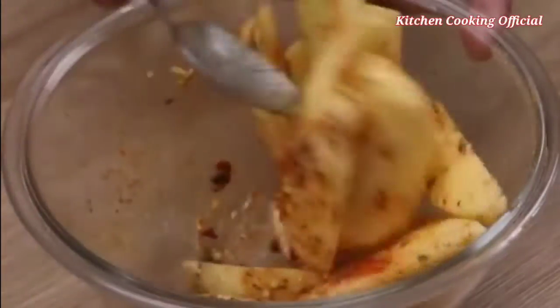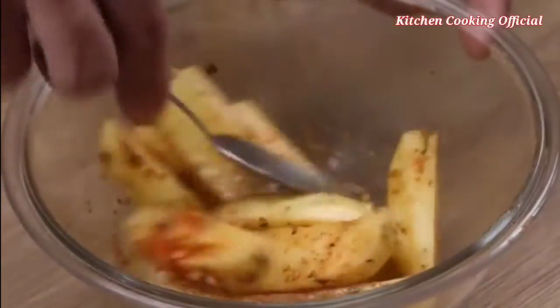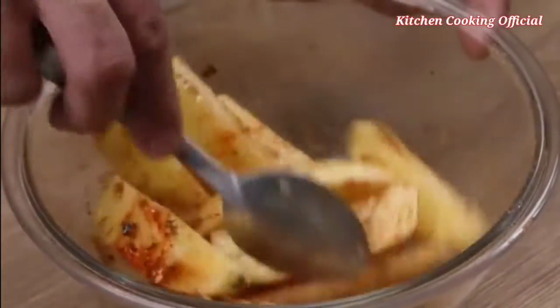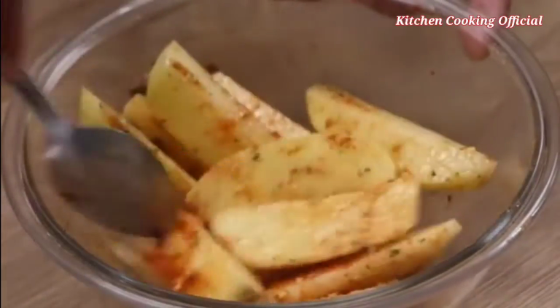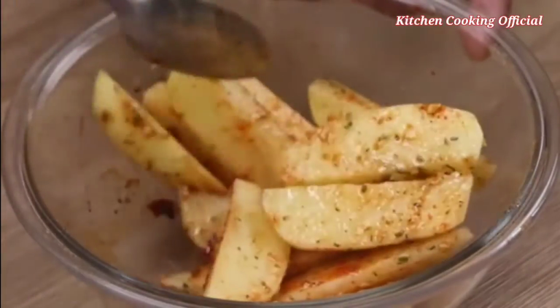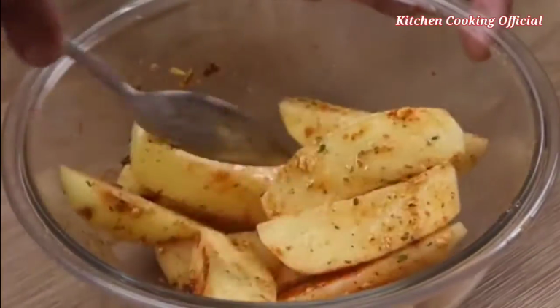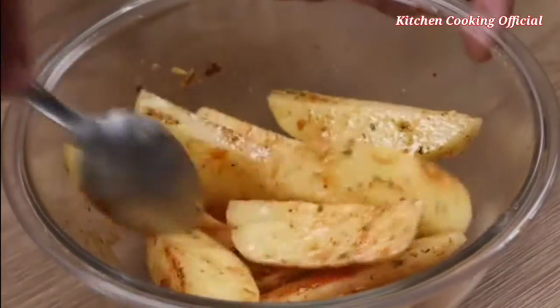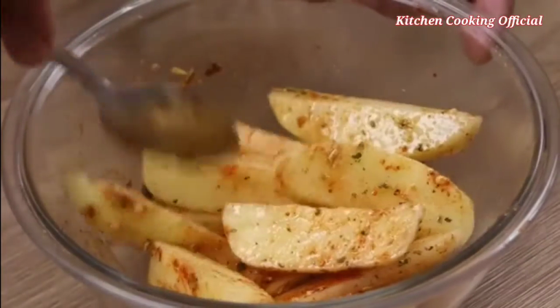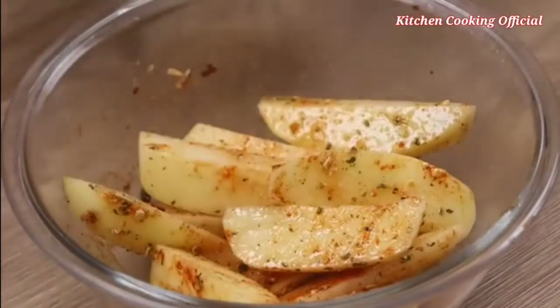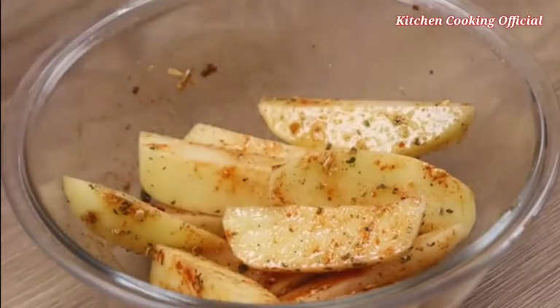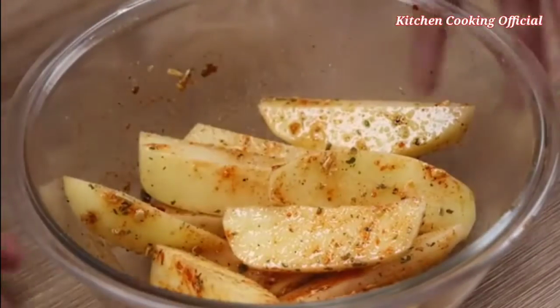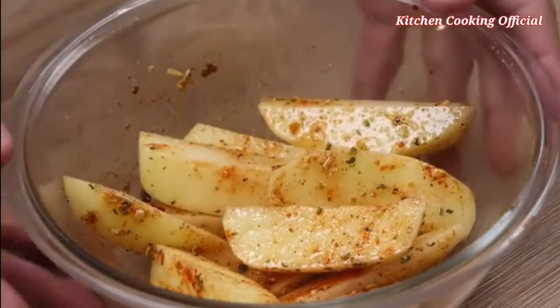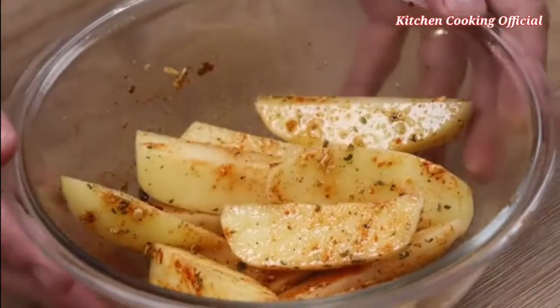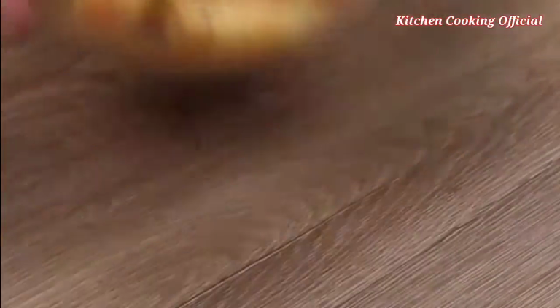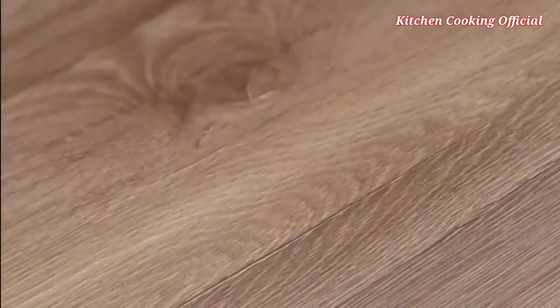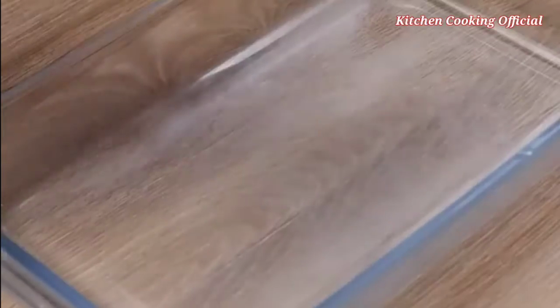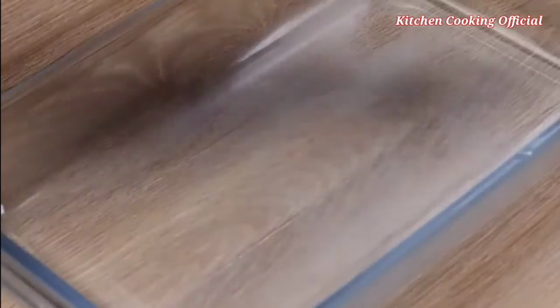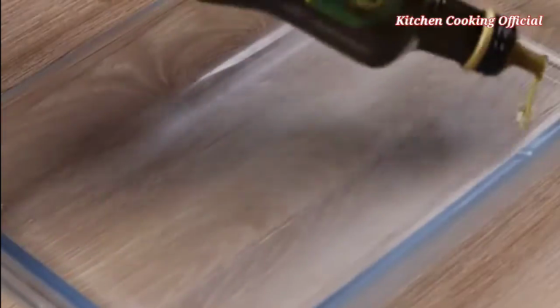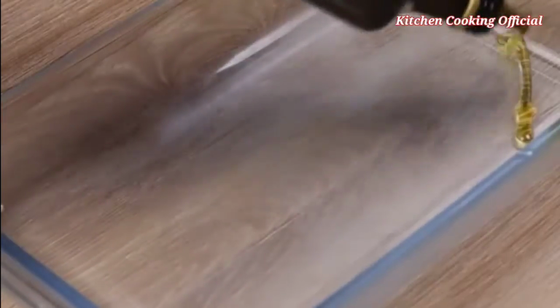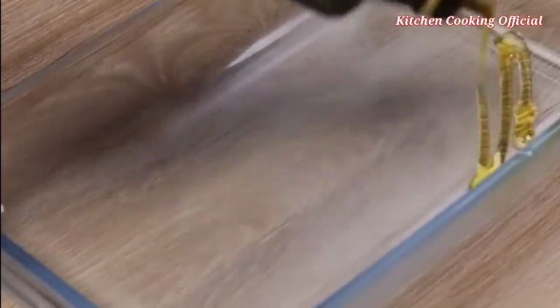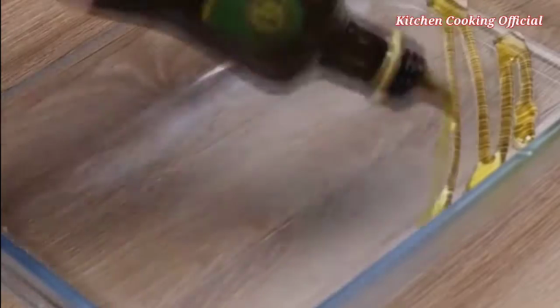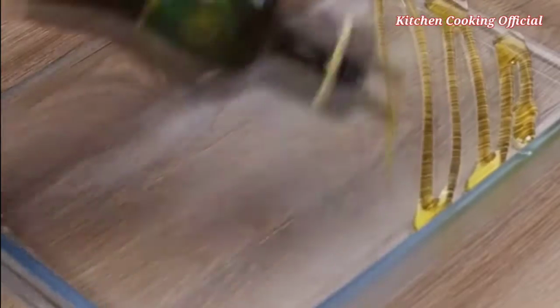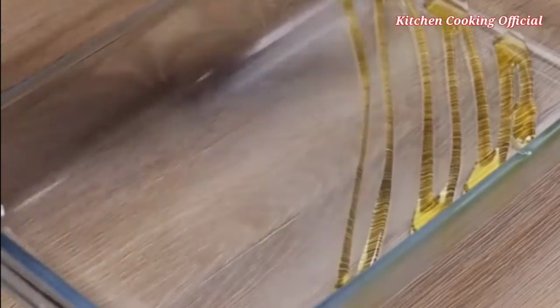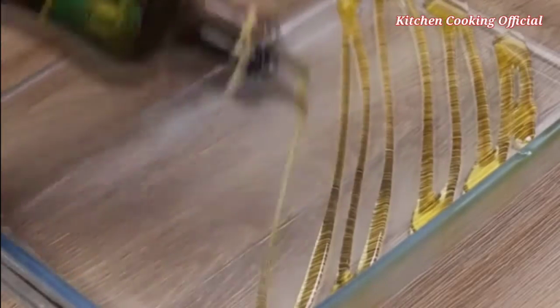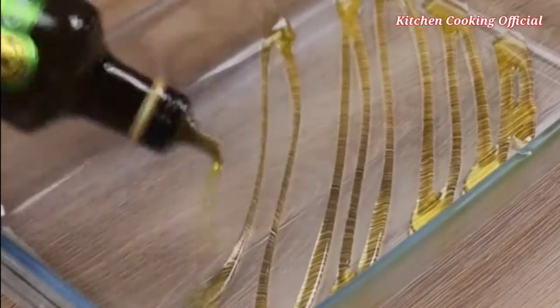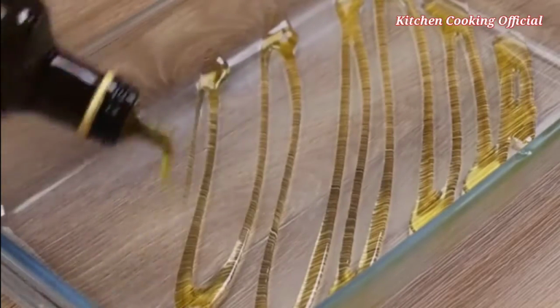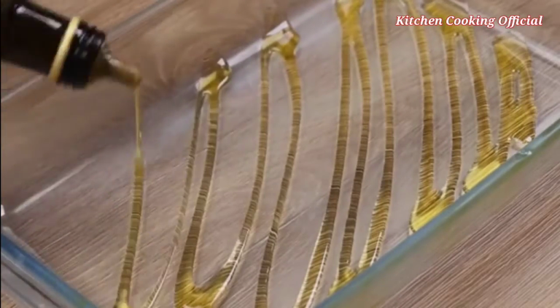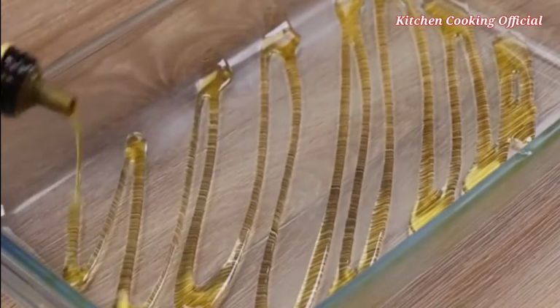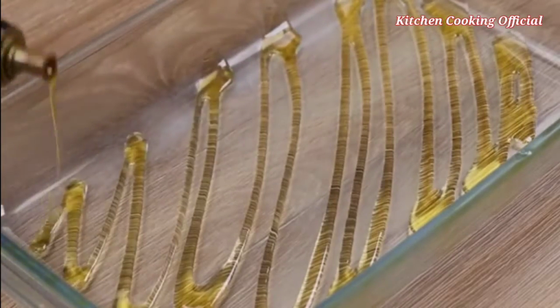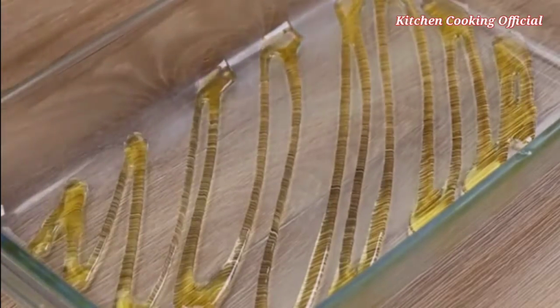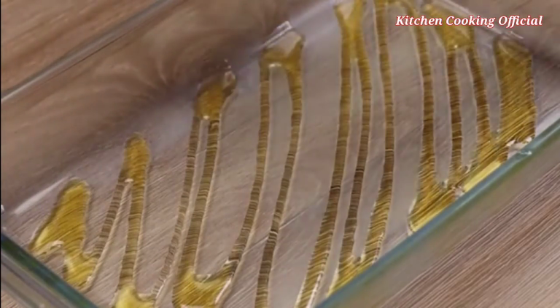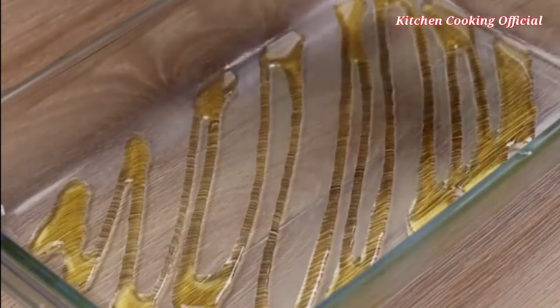Do it at home and then come back here to tell me what you think. Then, in another container, I'll put some olive oil to grease and place our chicken.